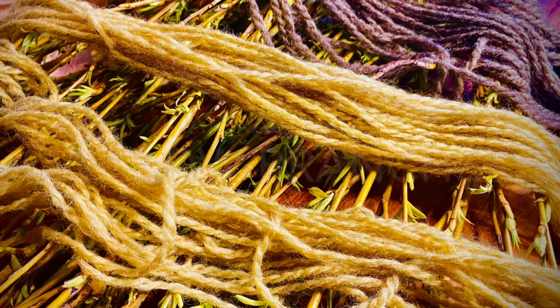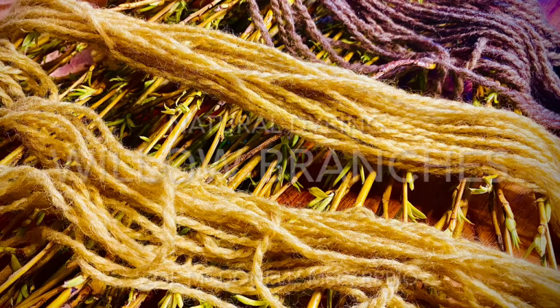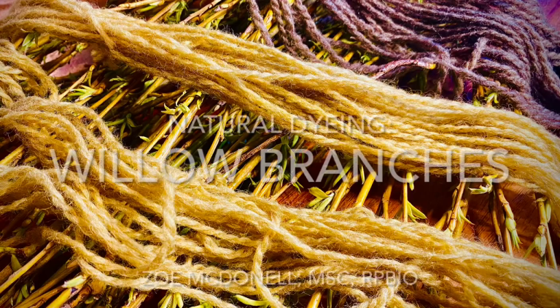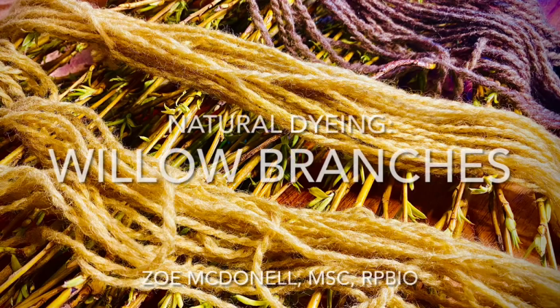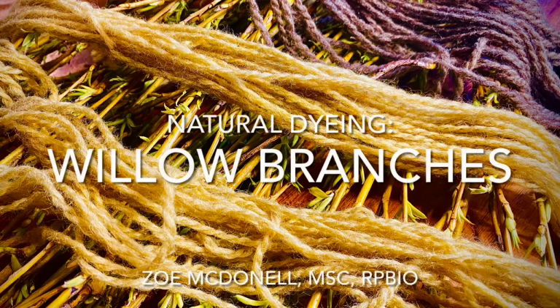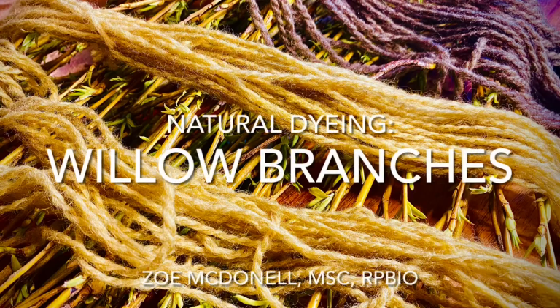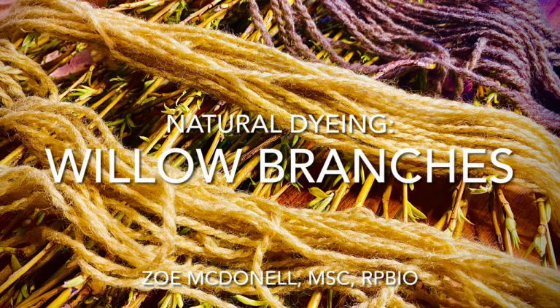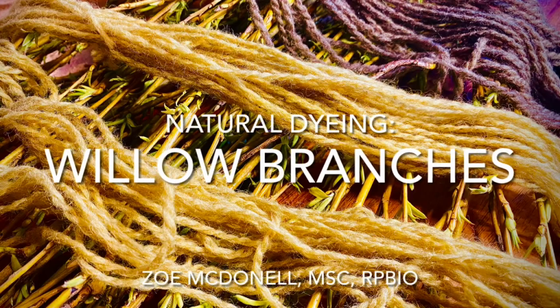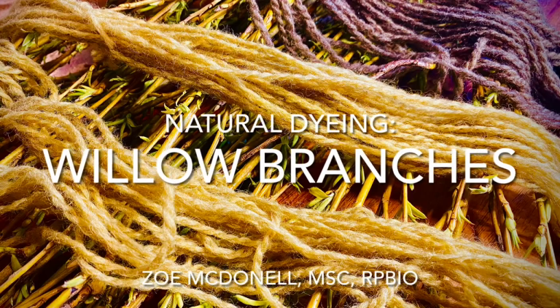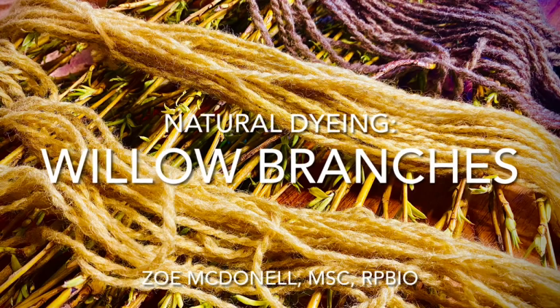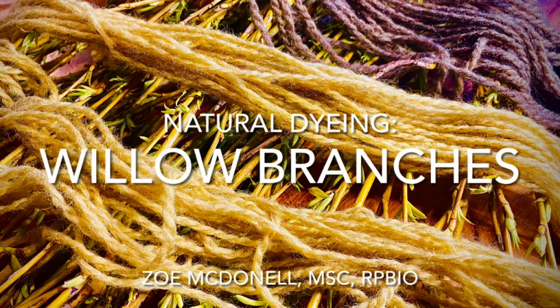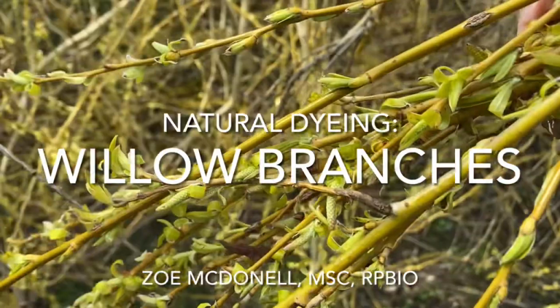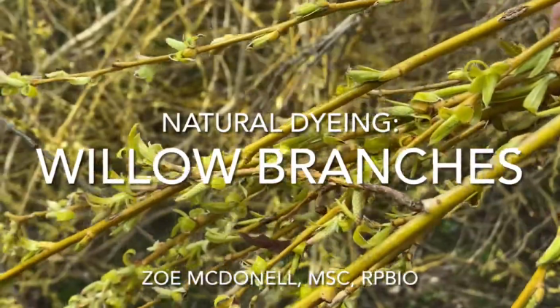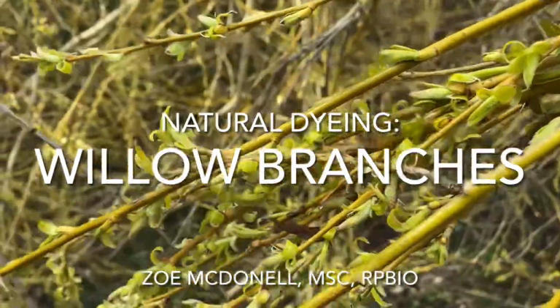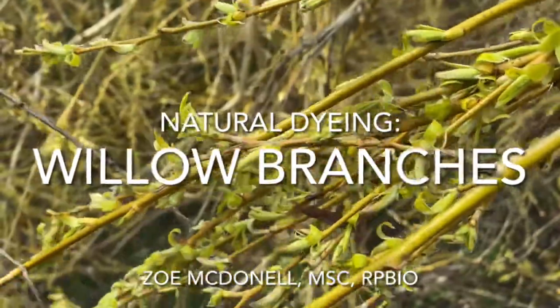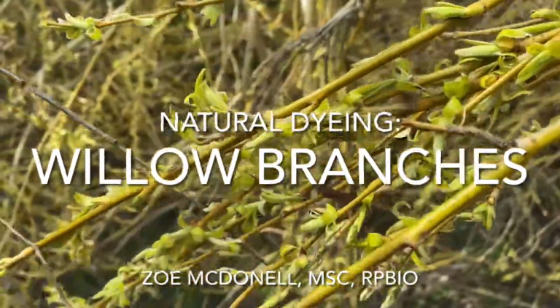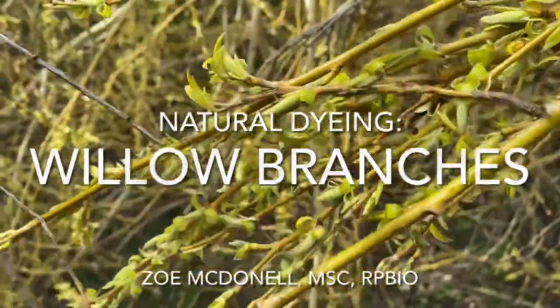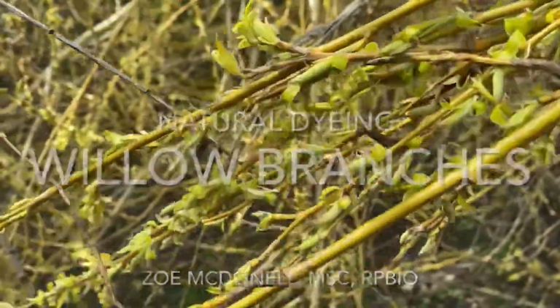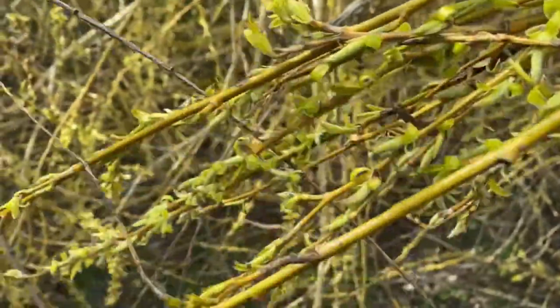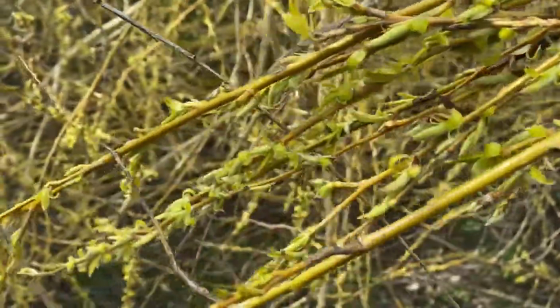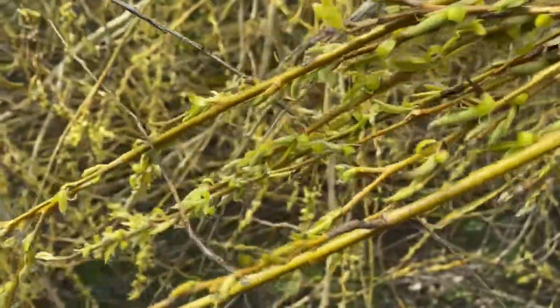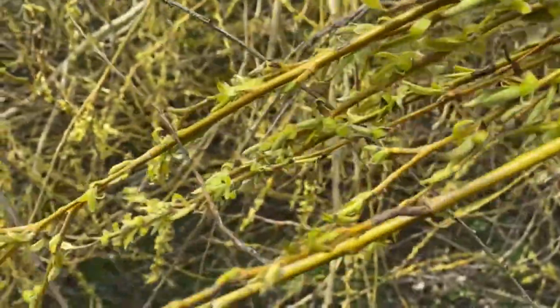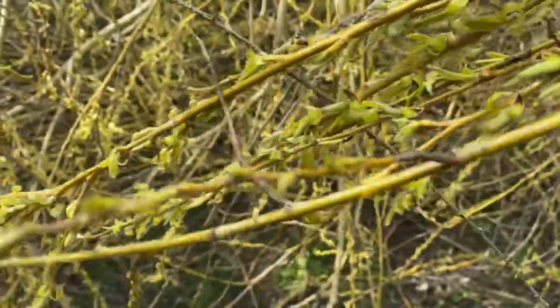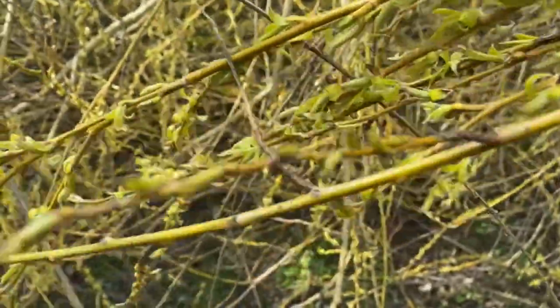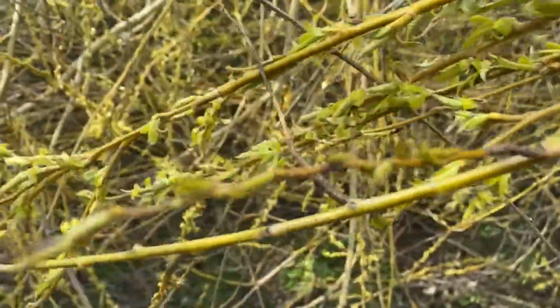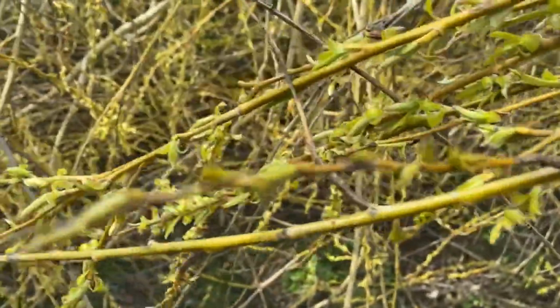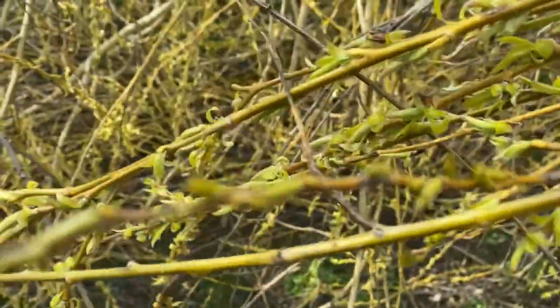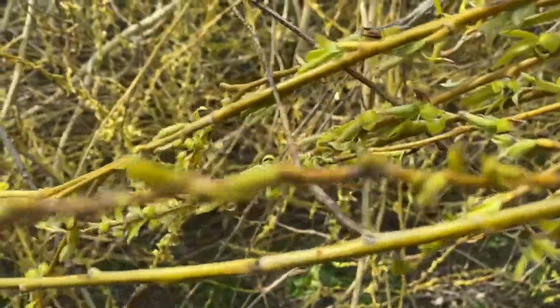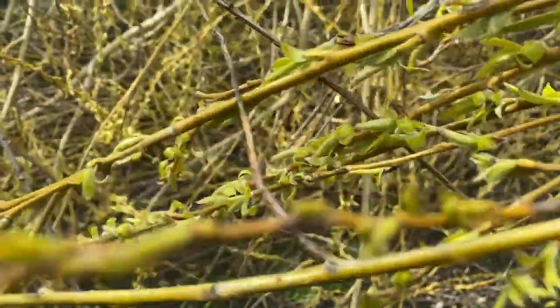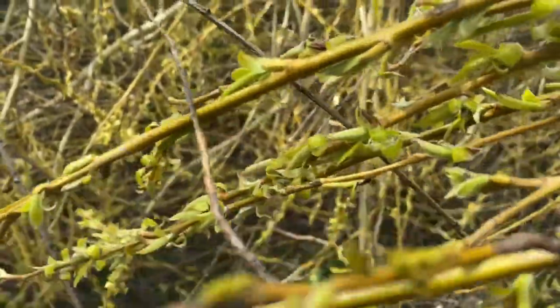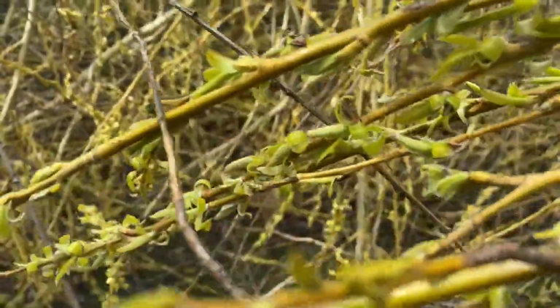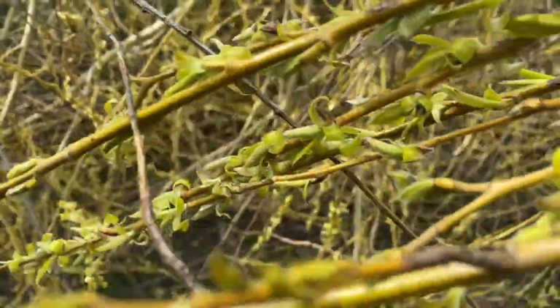For today's episode, we are going to be covering how to dye with willow branches. Come join me.